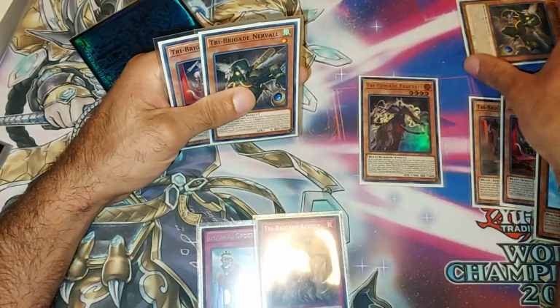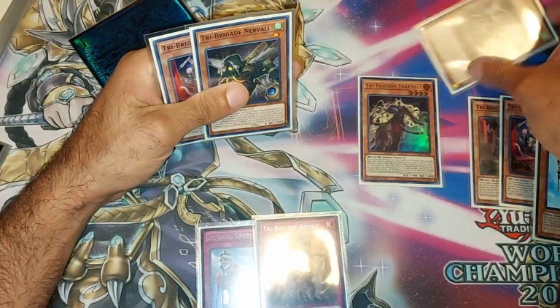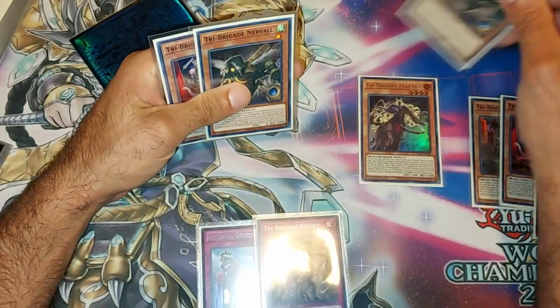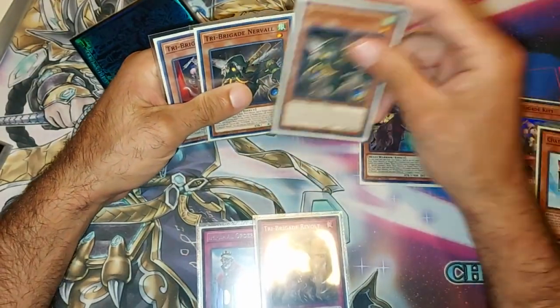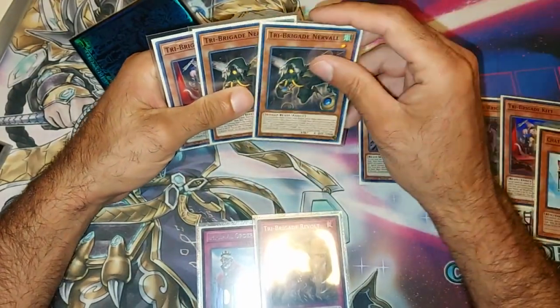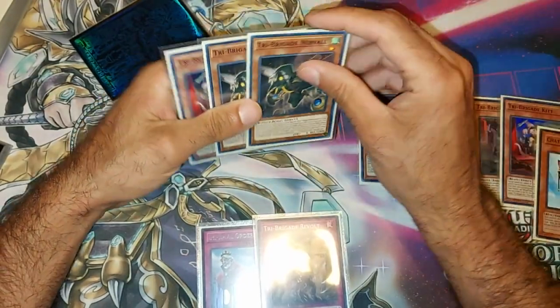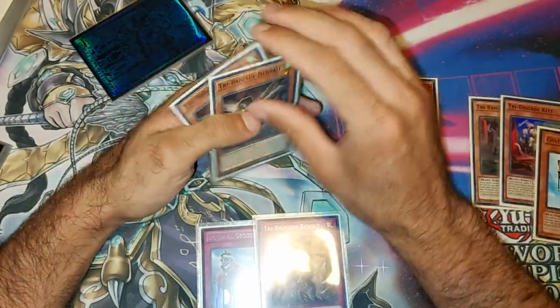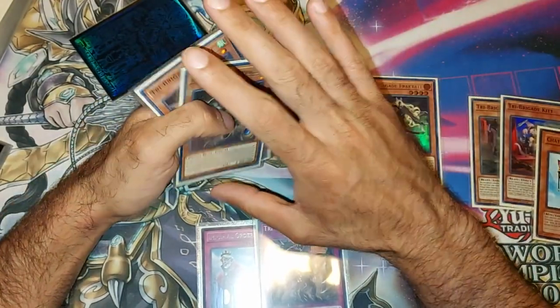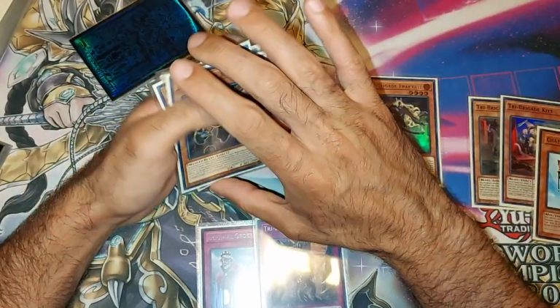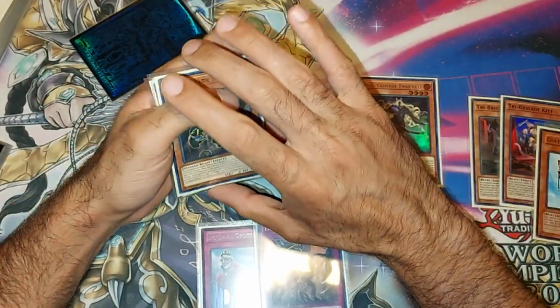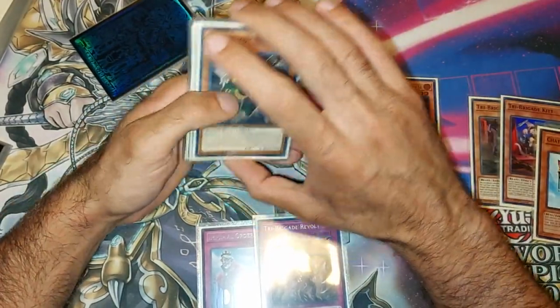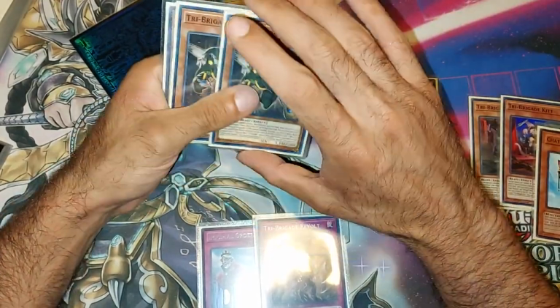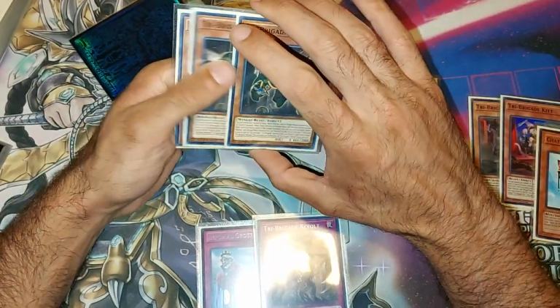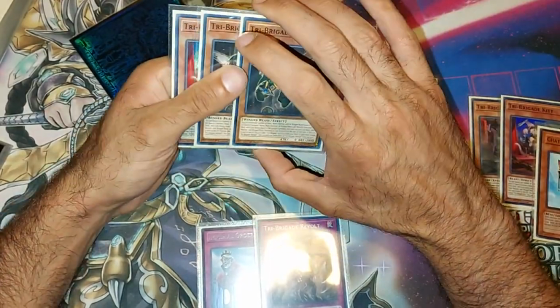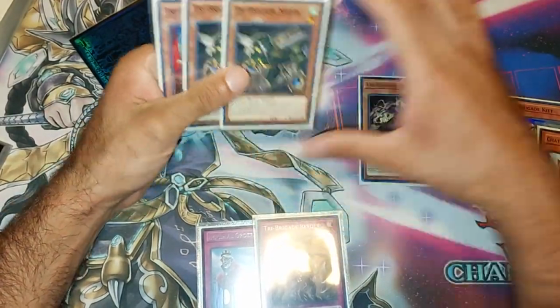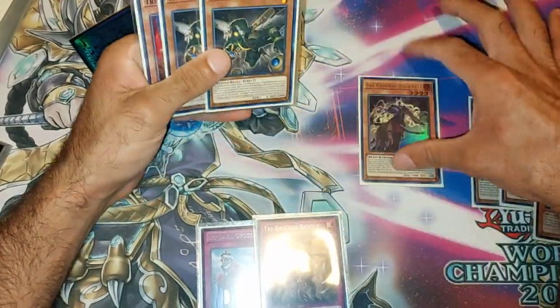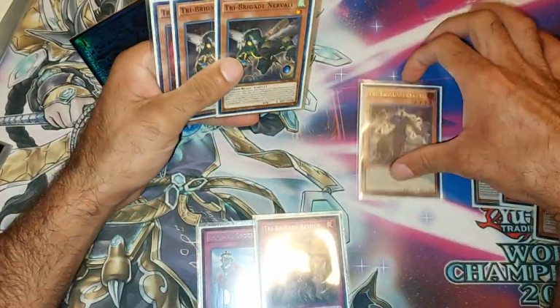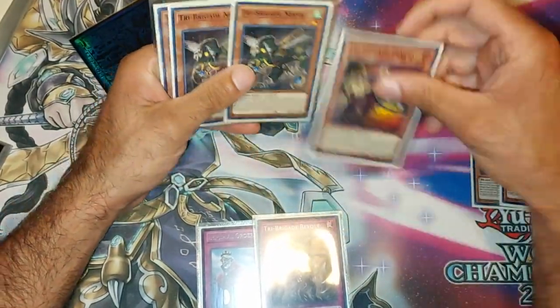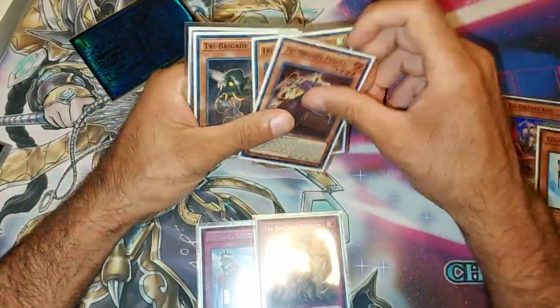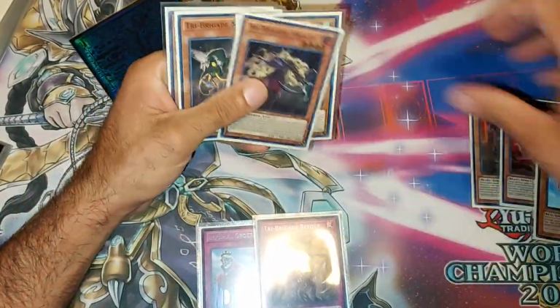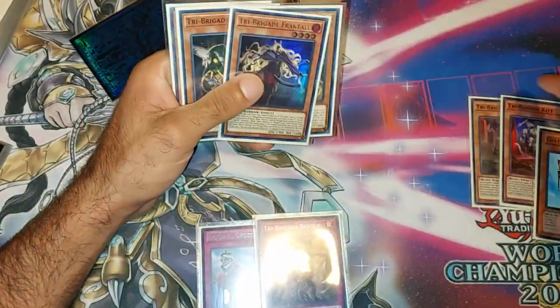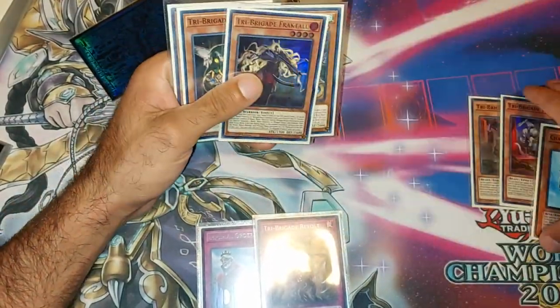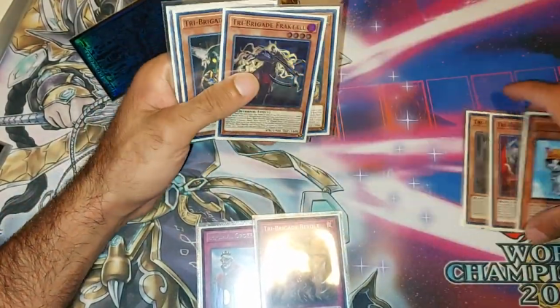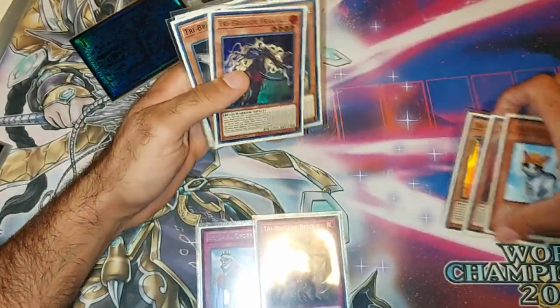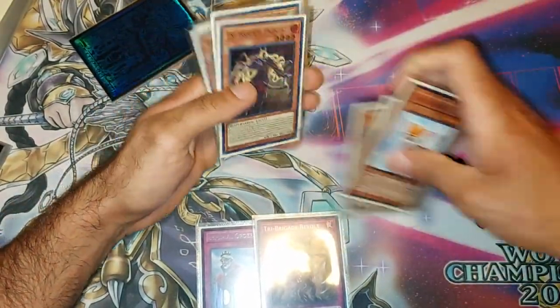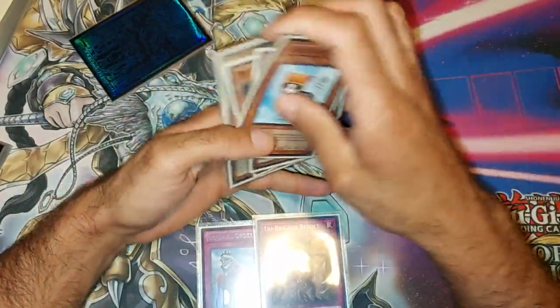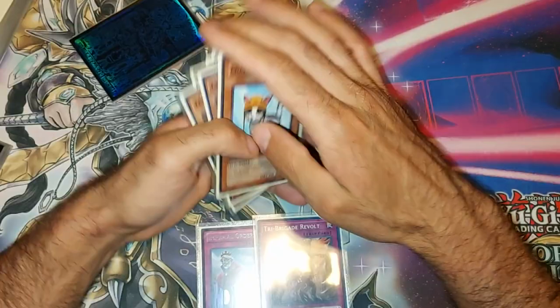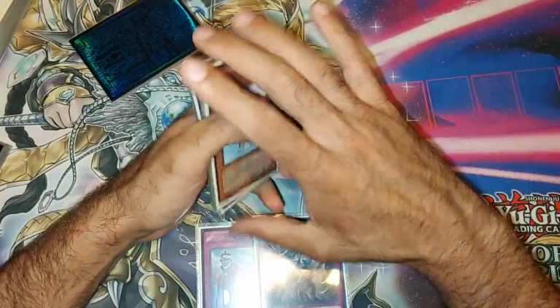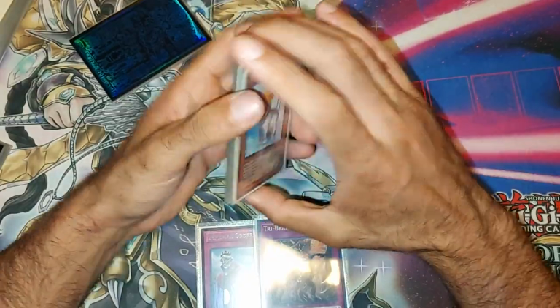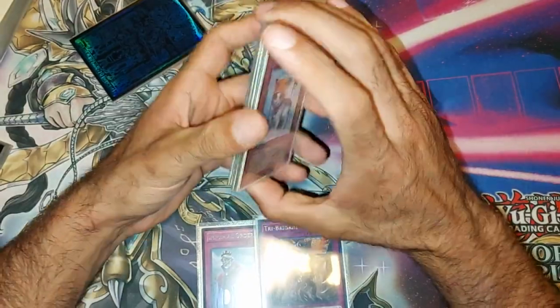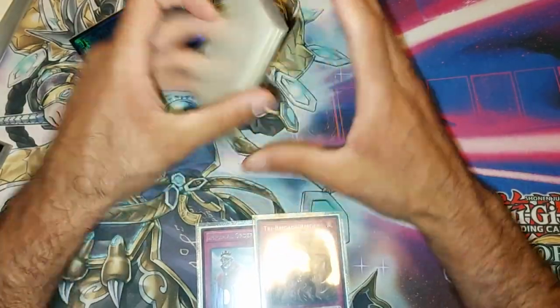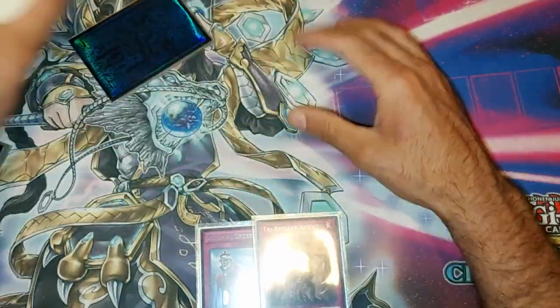The power of Rescue Cat: not only did it get us the beast, beast warriors, and winged beasts loaded up in the grave, it also gets us Farajit, gets us the Kit effect, and then we just get rolling from there. That was test hand number two — we'll do one more test hand.